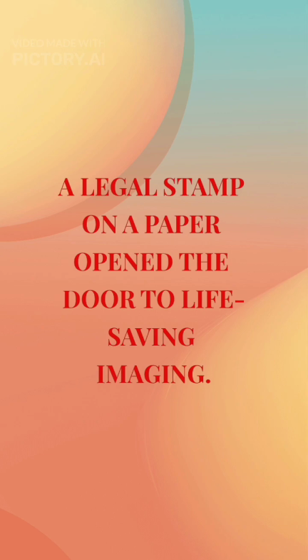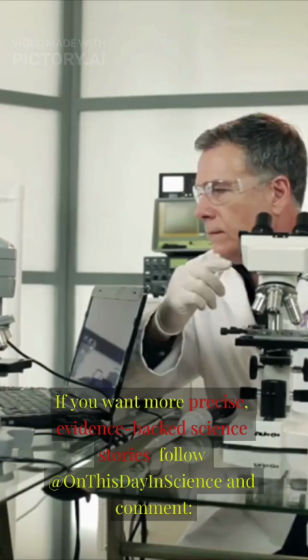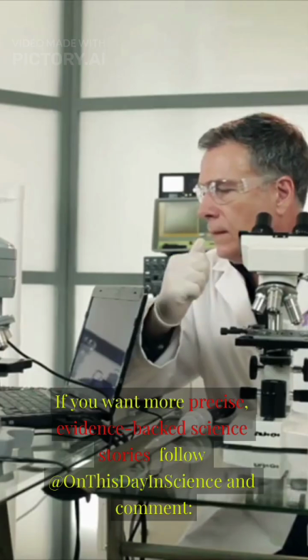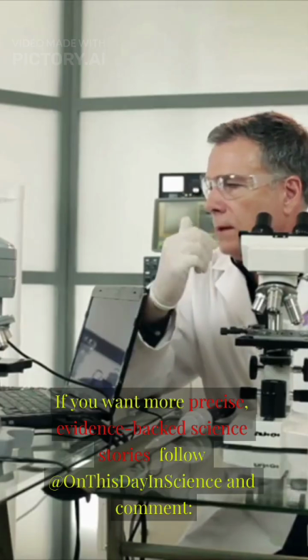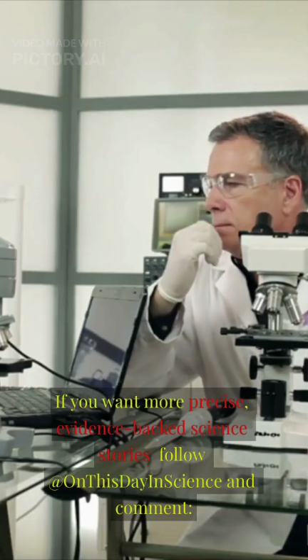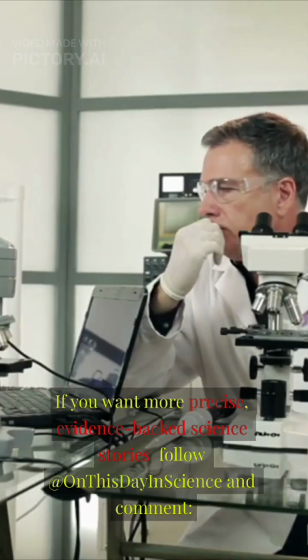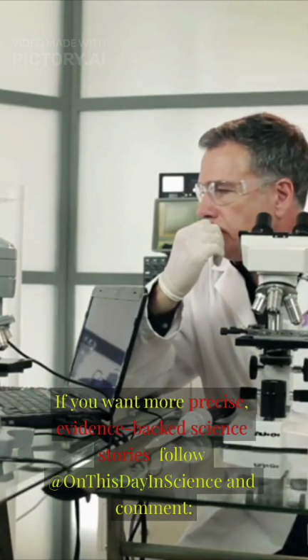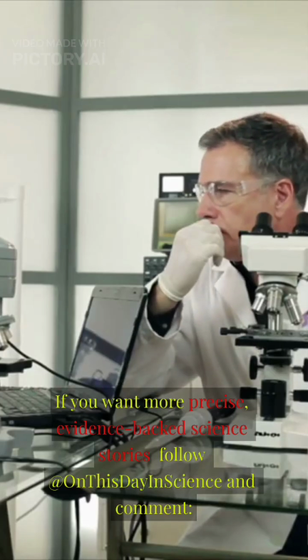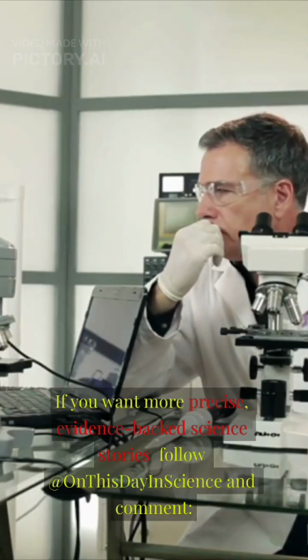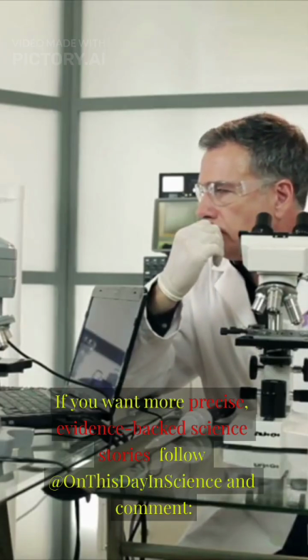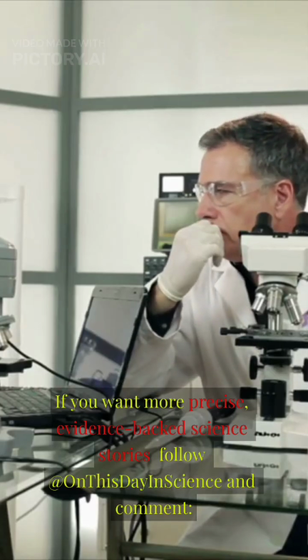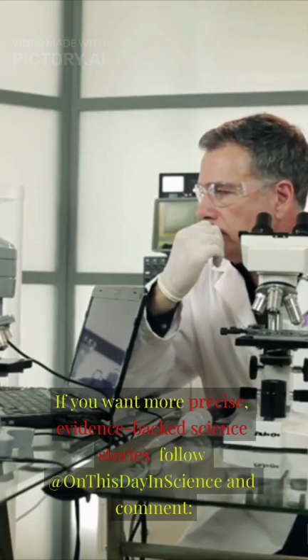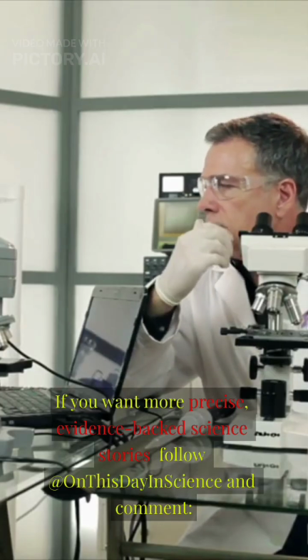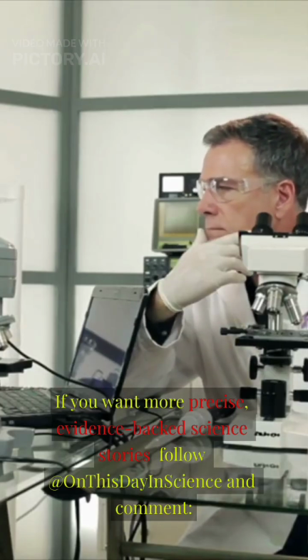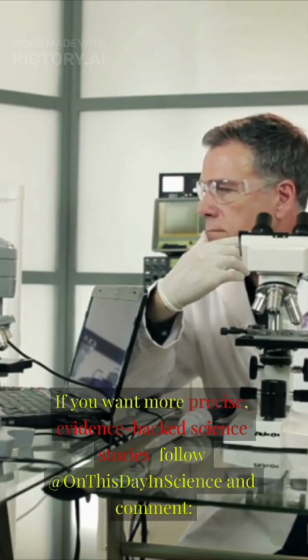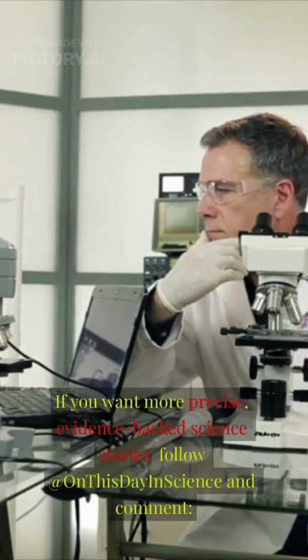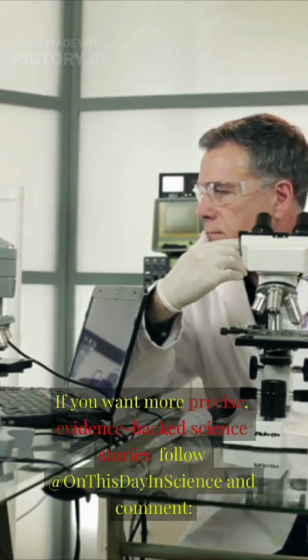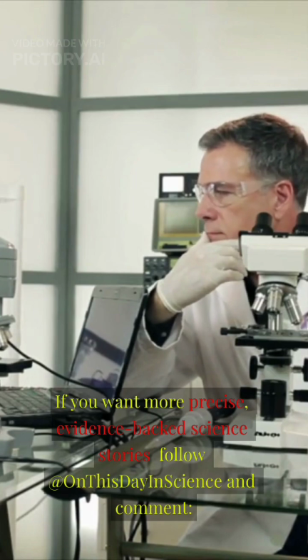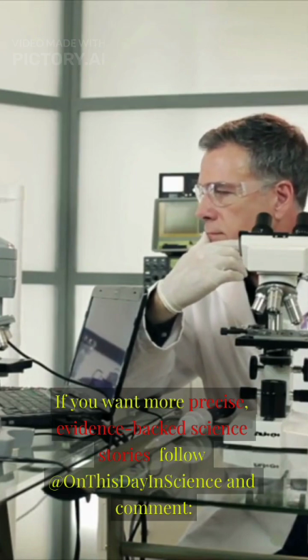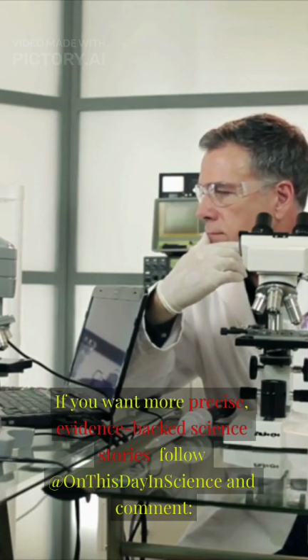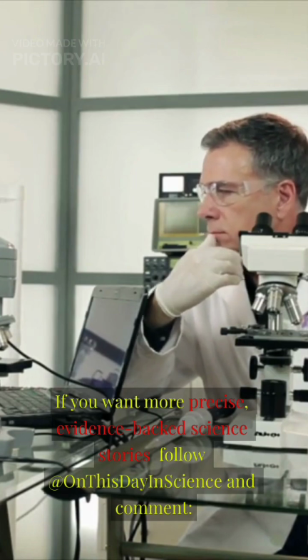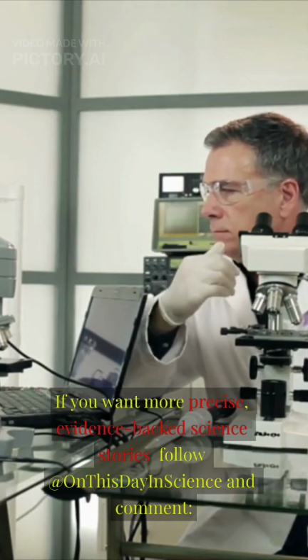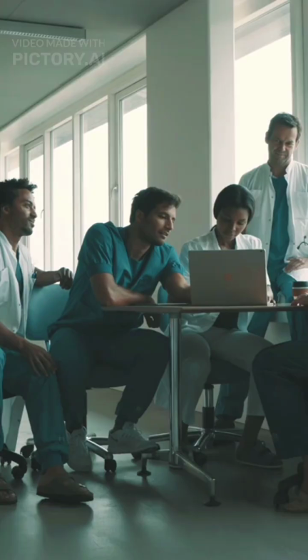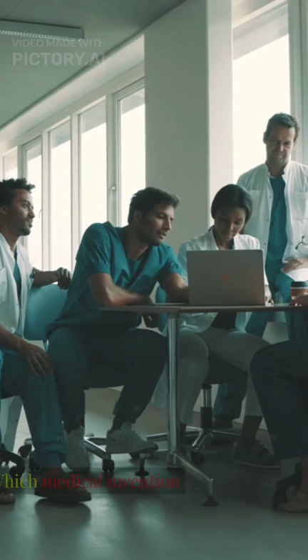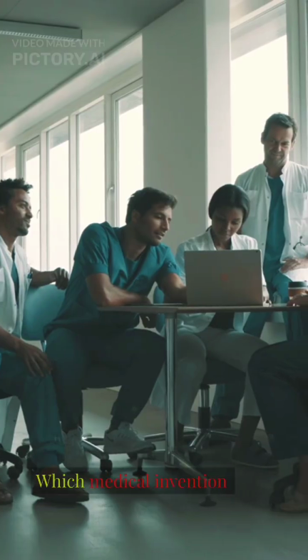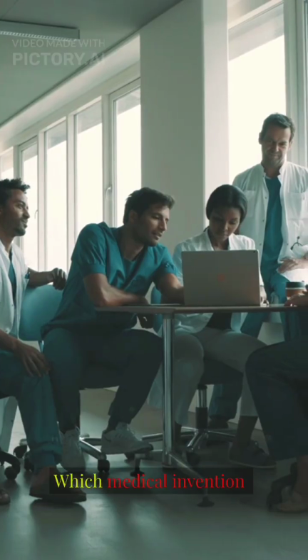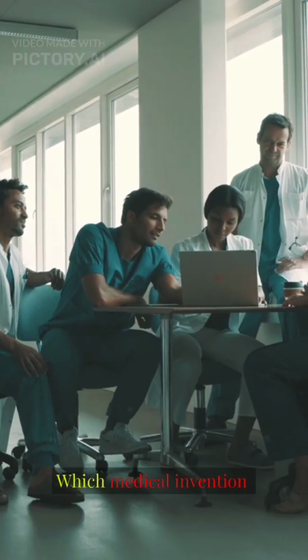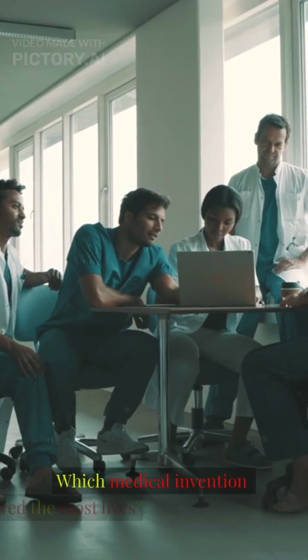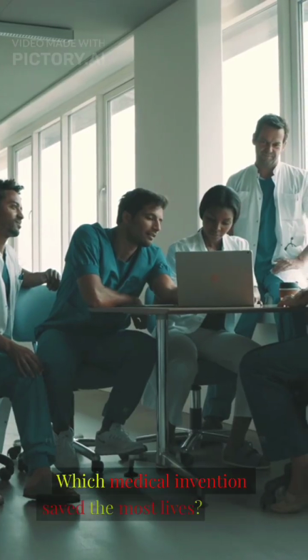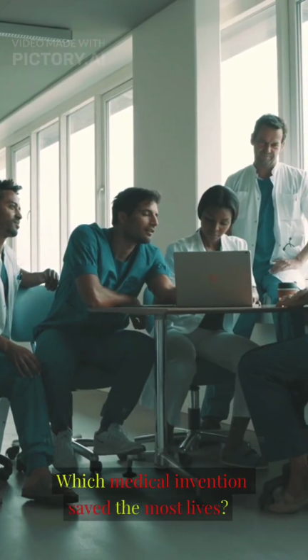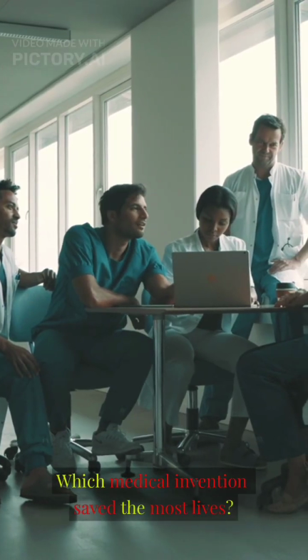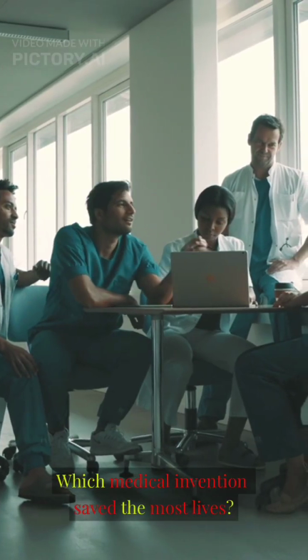If you want more precise, evidence-backed science stories, follow 'This Day in Science' and comment: which medical invention saved the most lives?